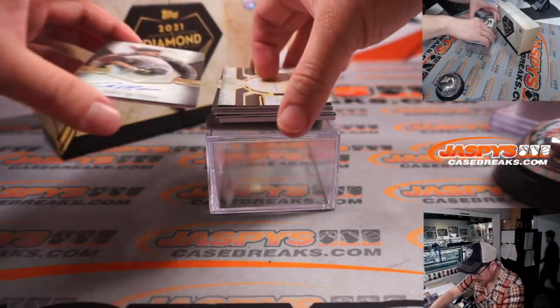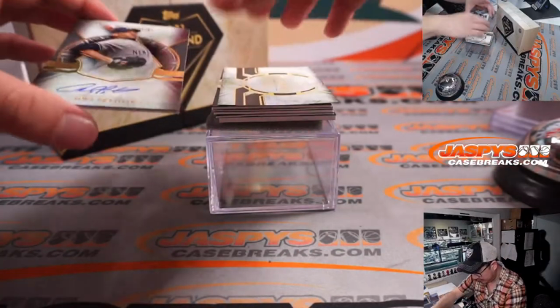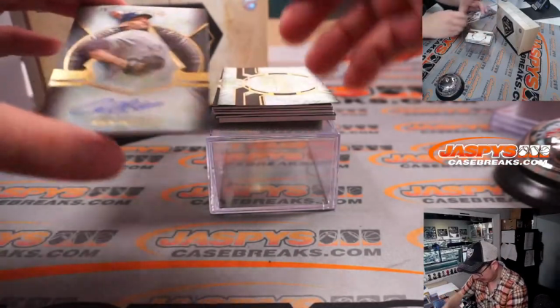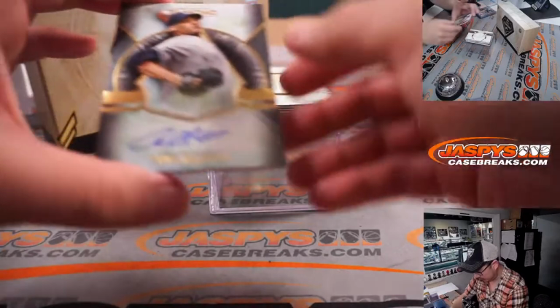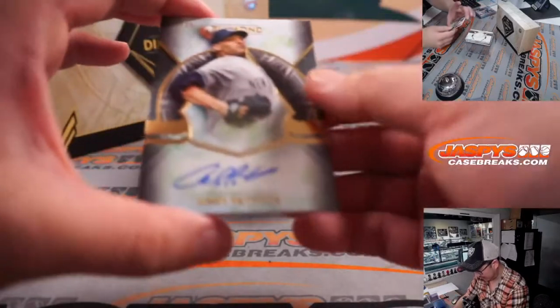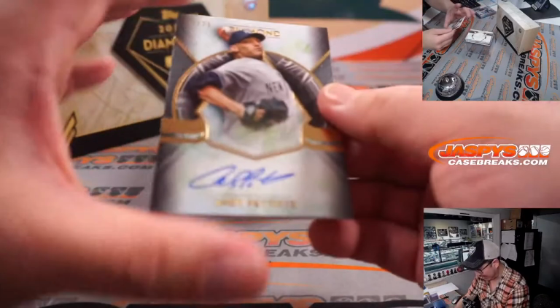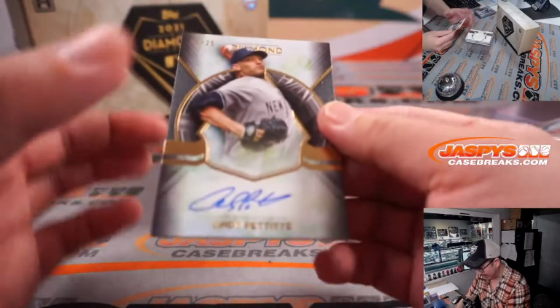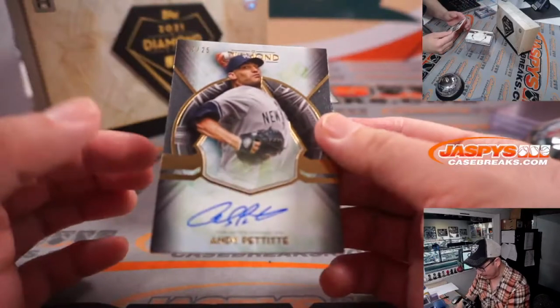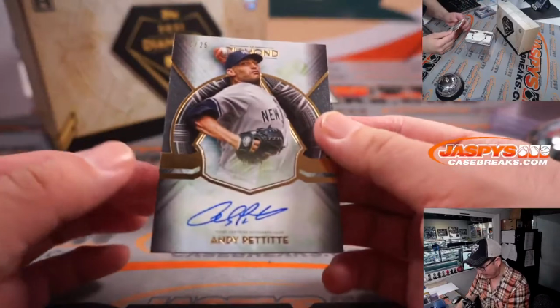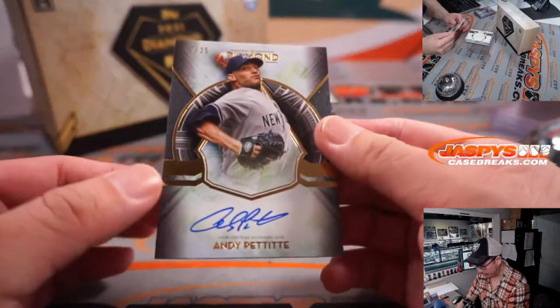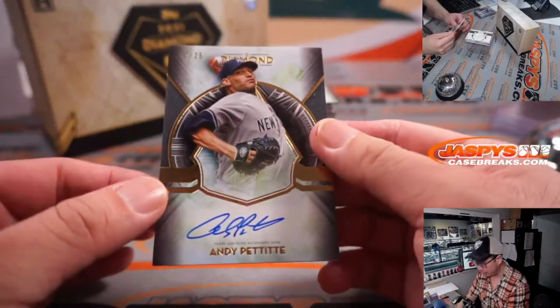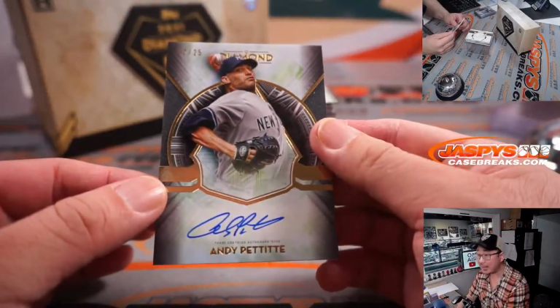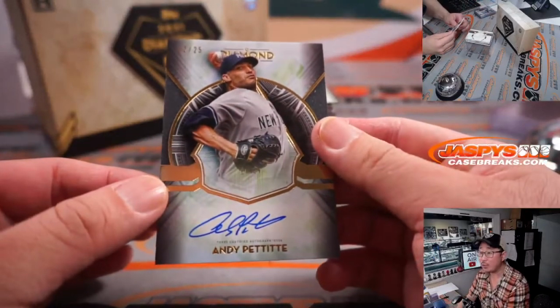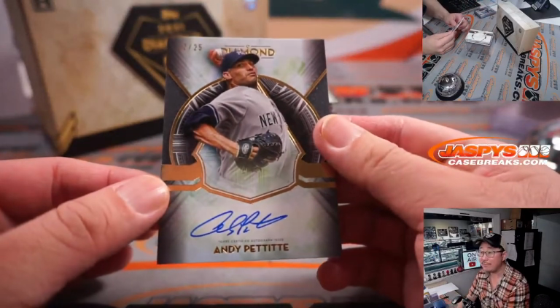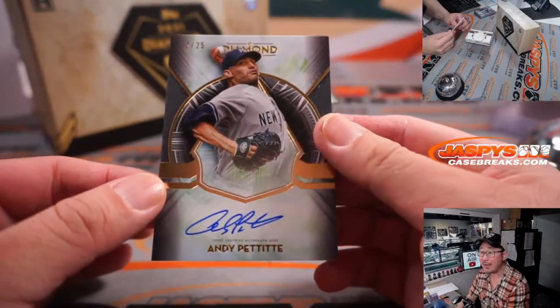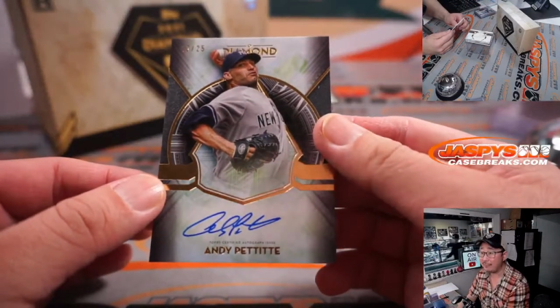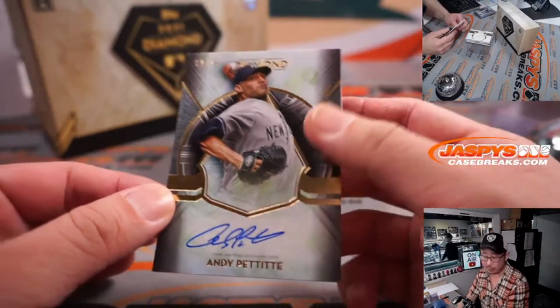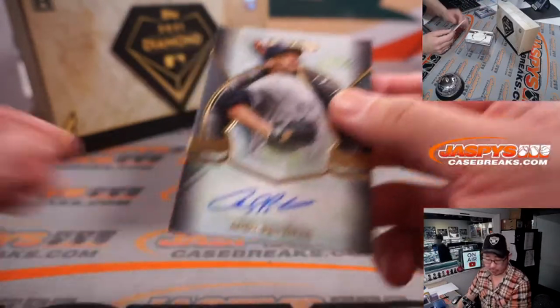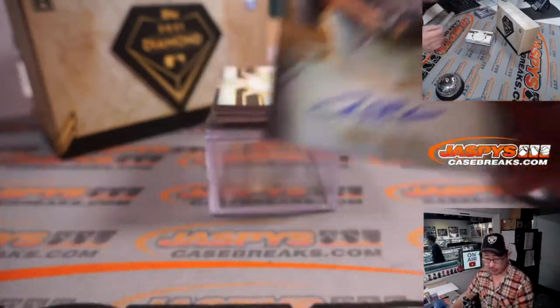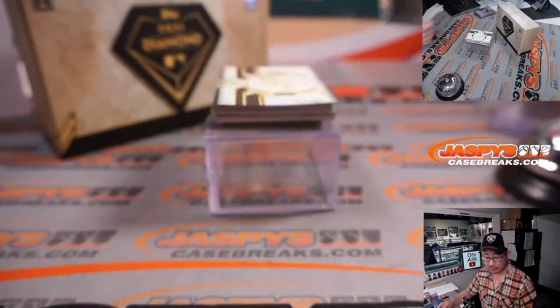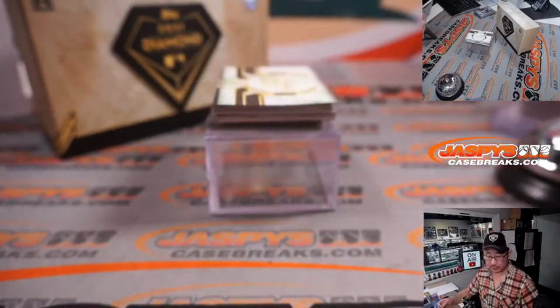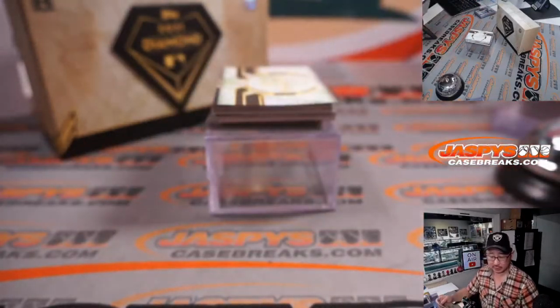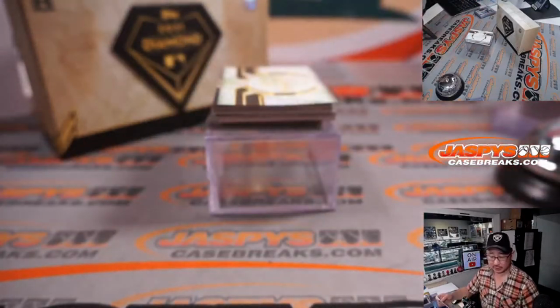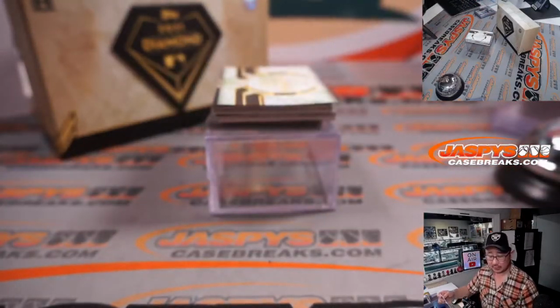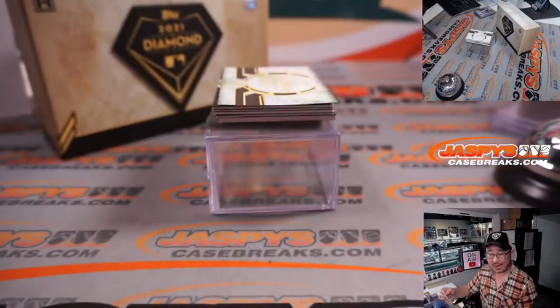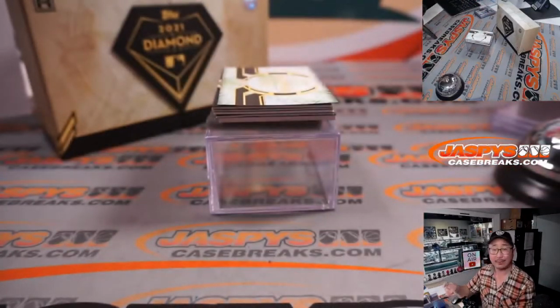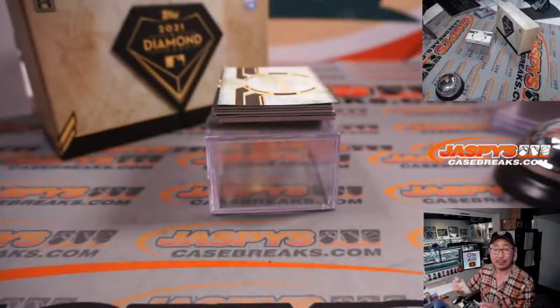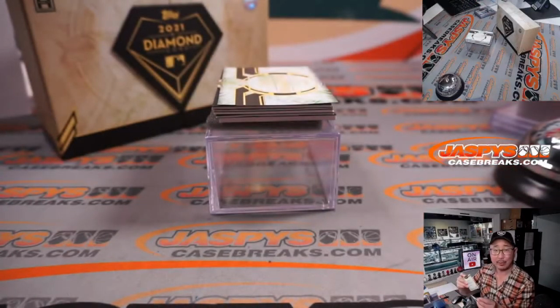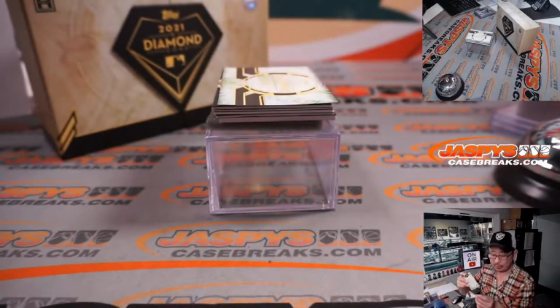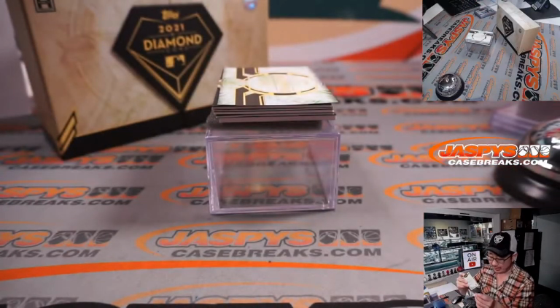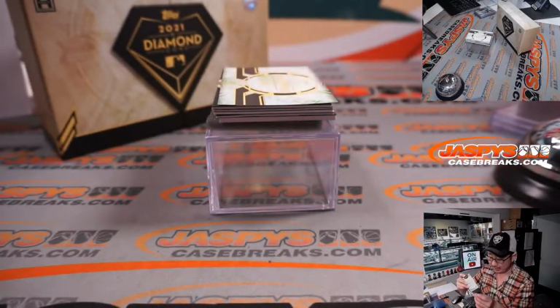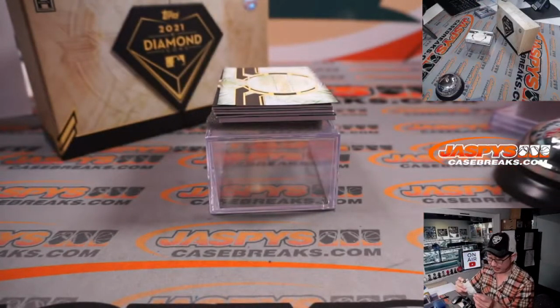Next we've got Andy Pettitte, two out of 25, for the Bronx Bombers. That goes to Adam Kupperman with the Yankees.